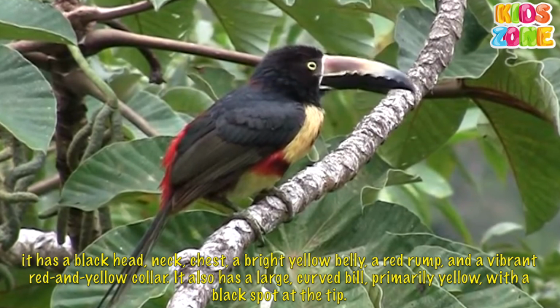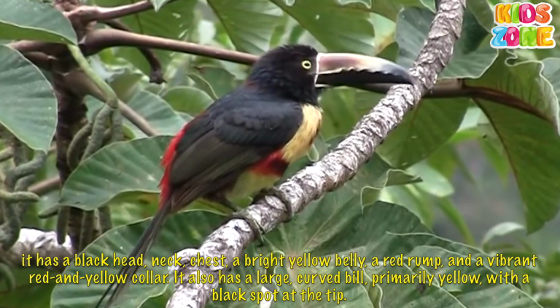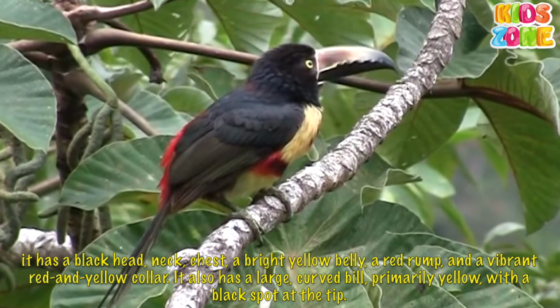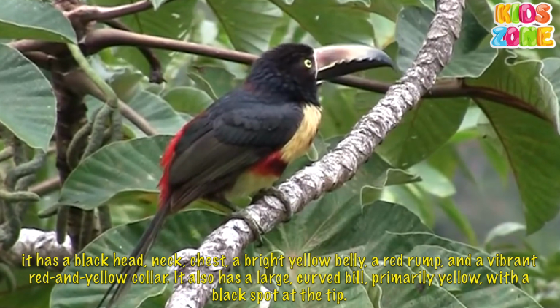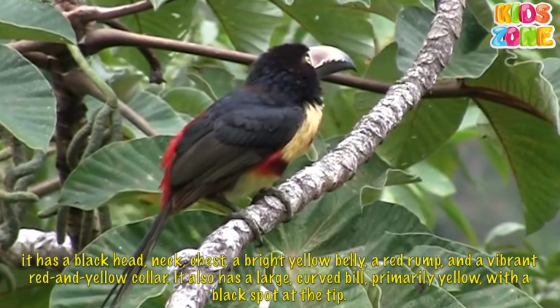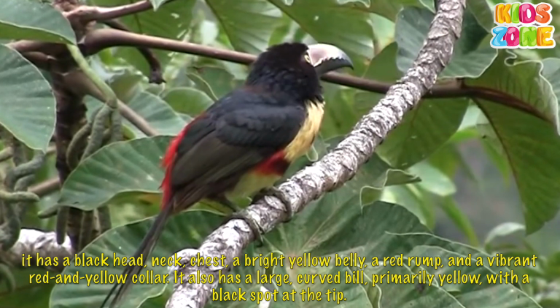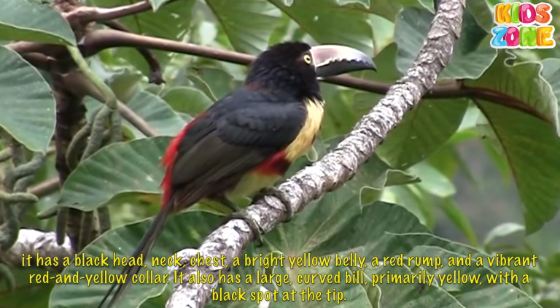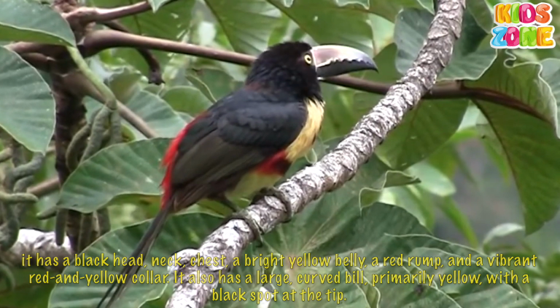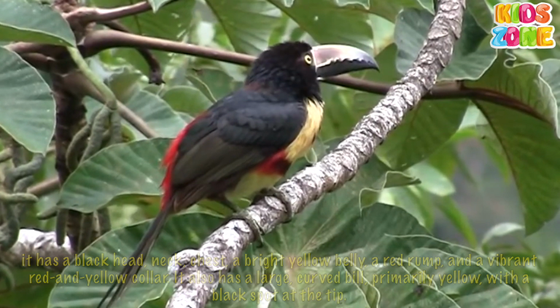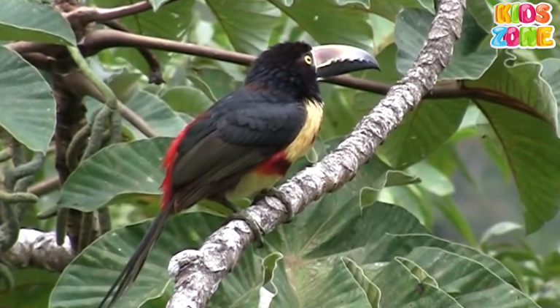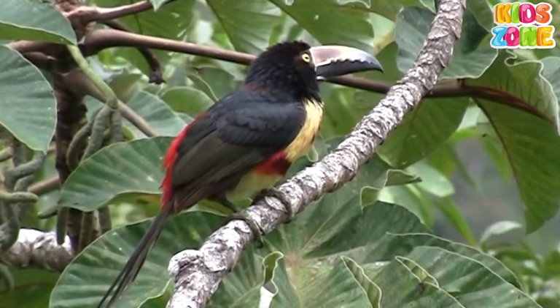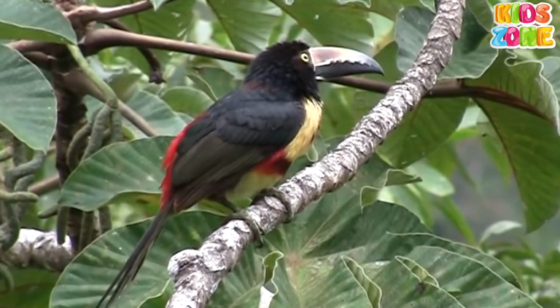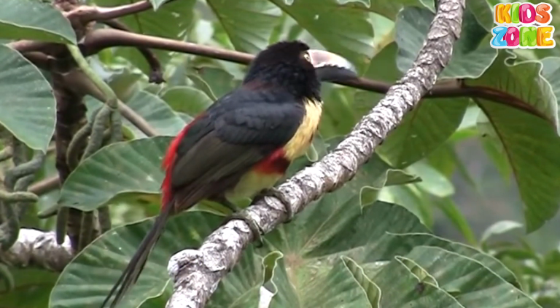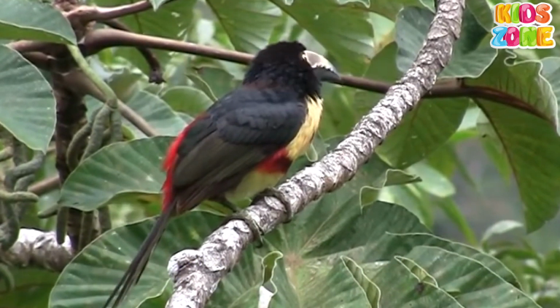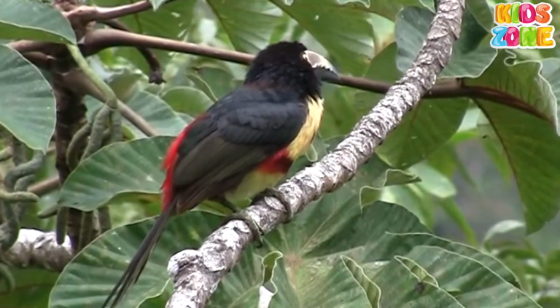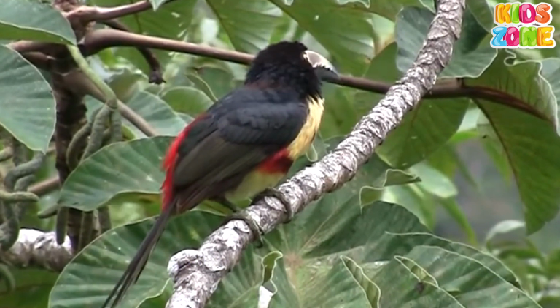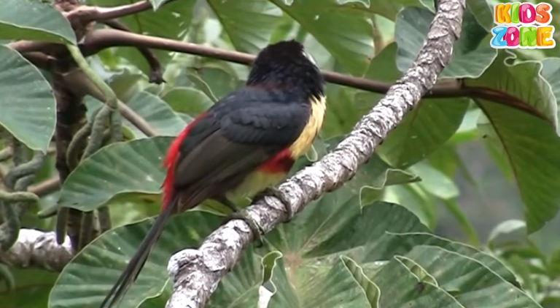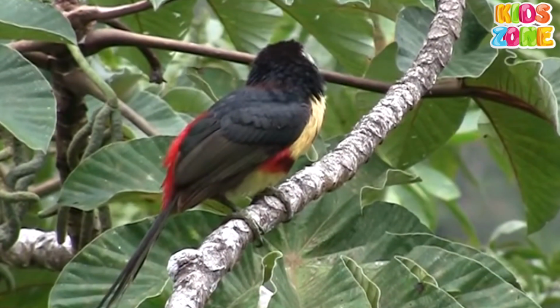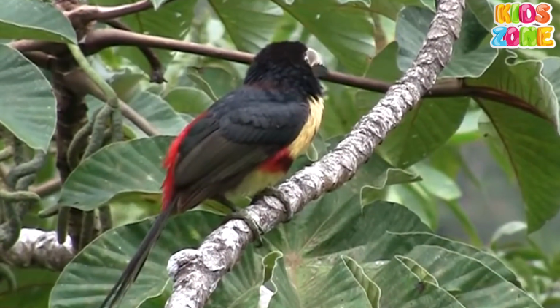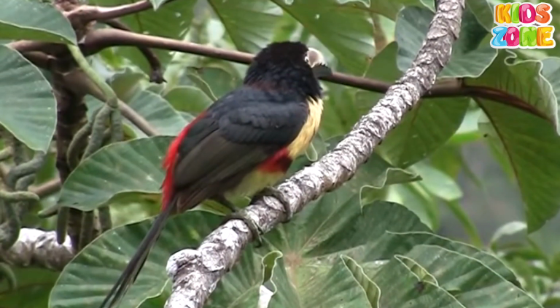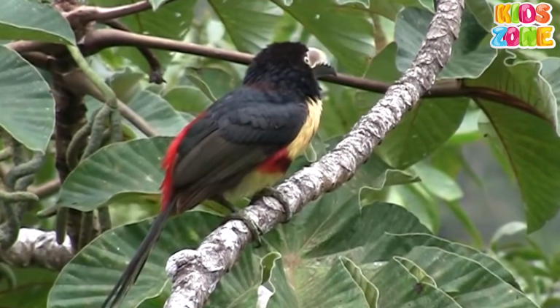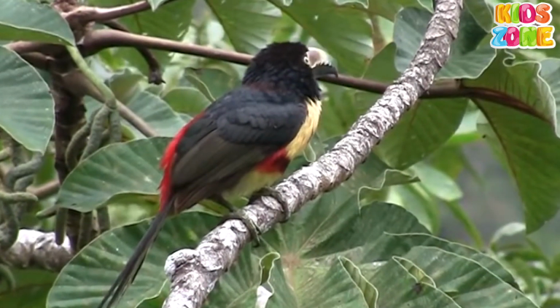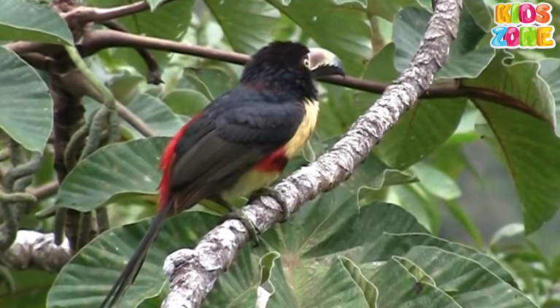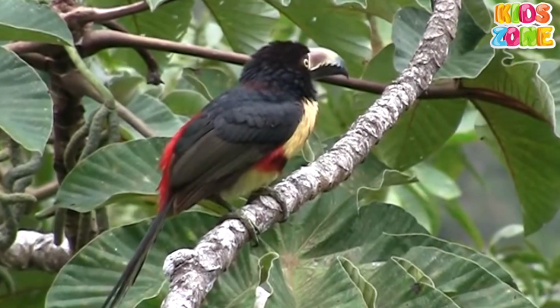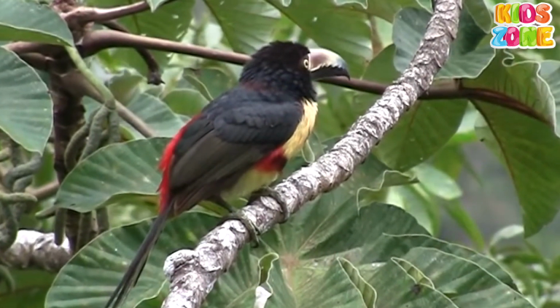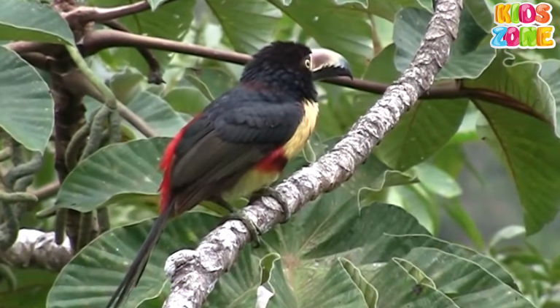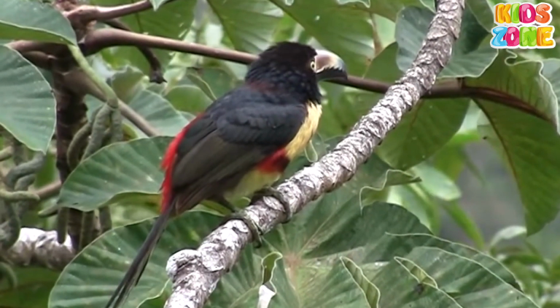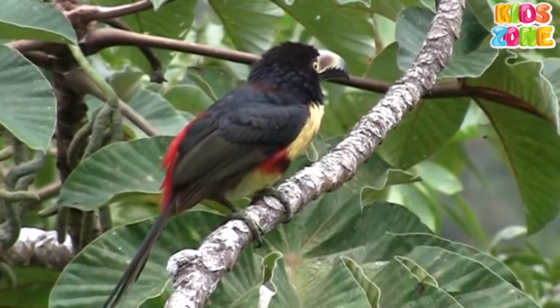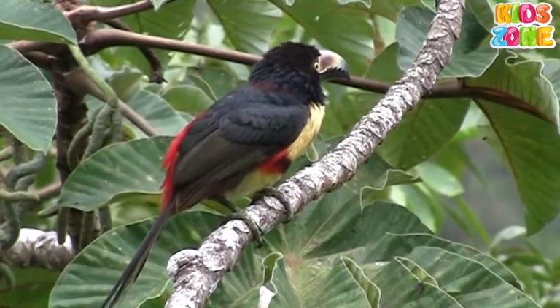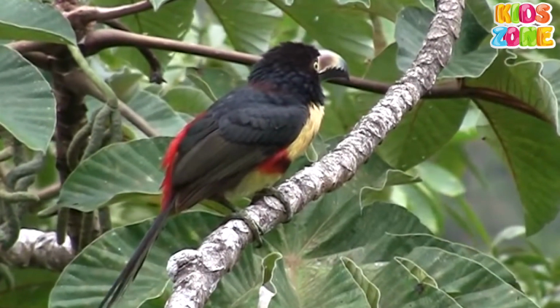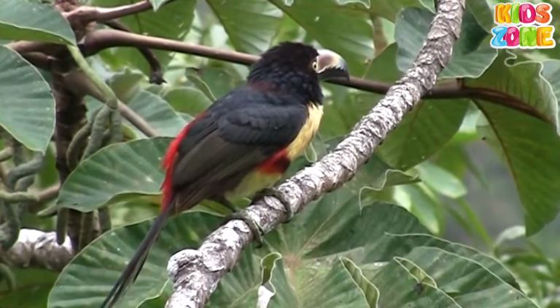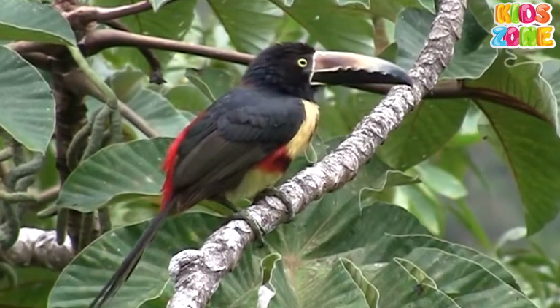It also has a large, curved bill, primarily yellow, with a black spot at the tip.